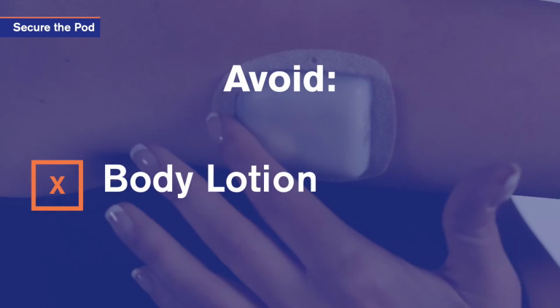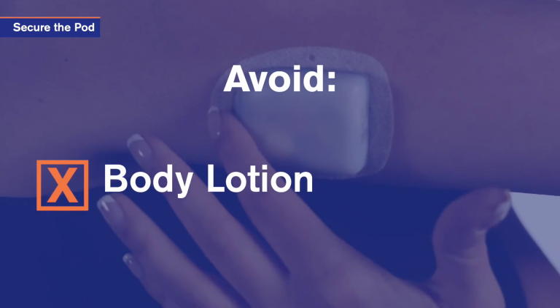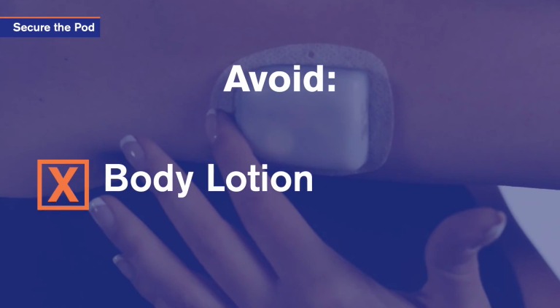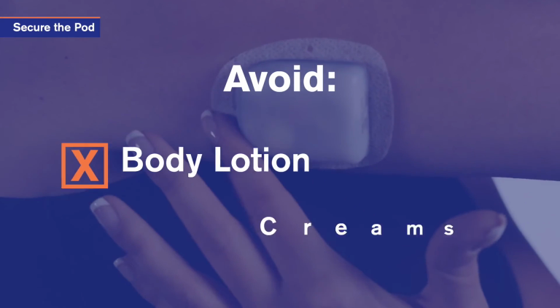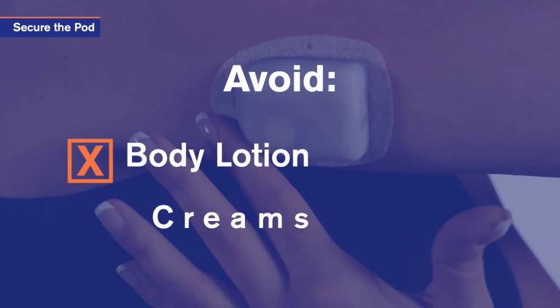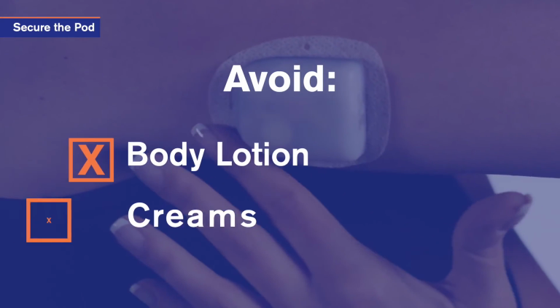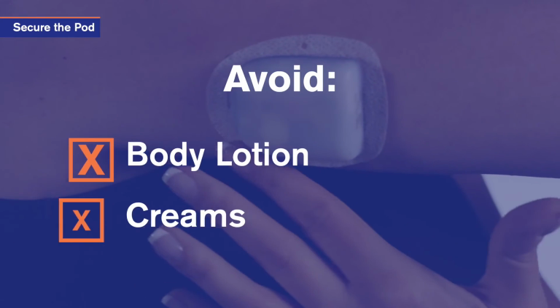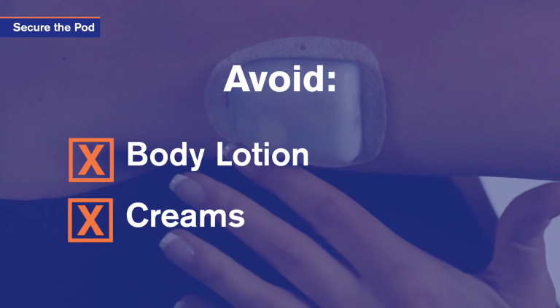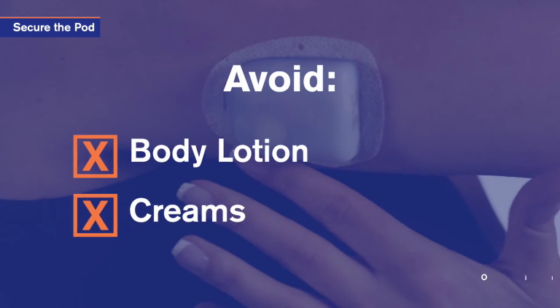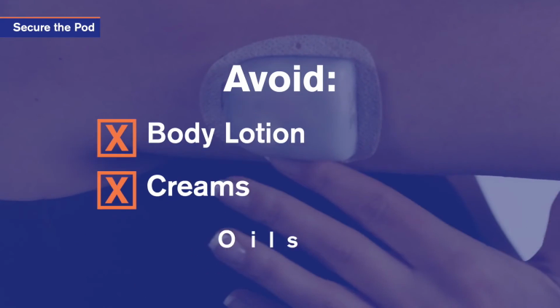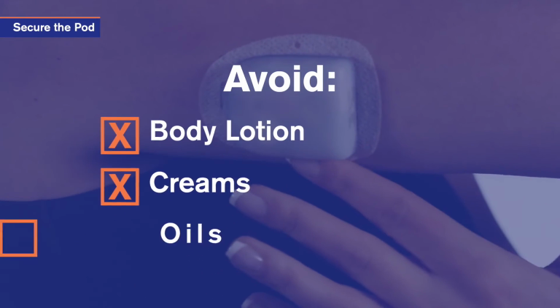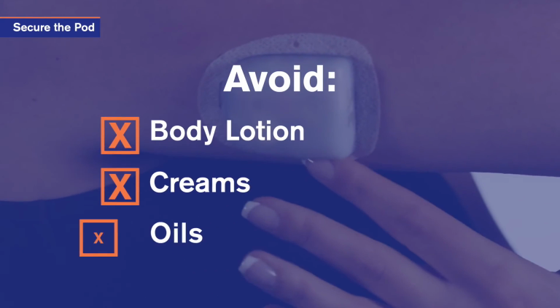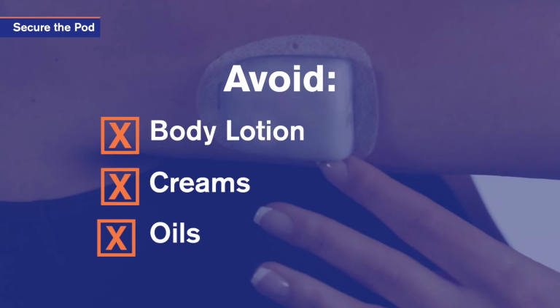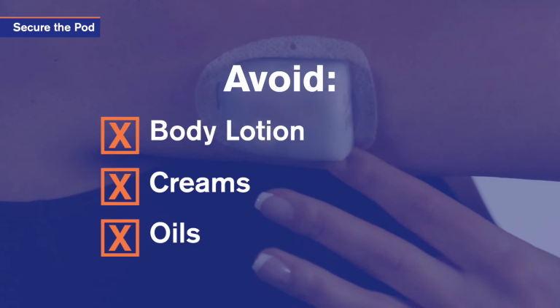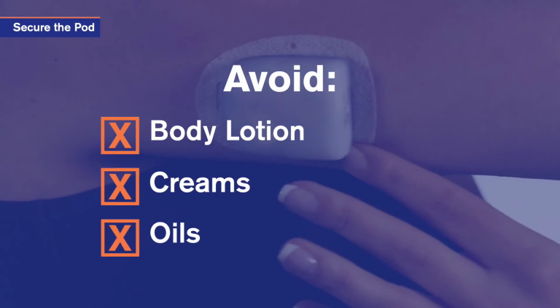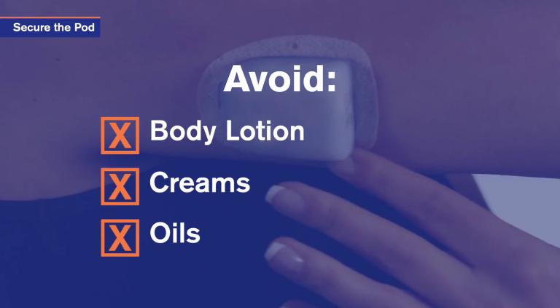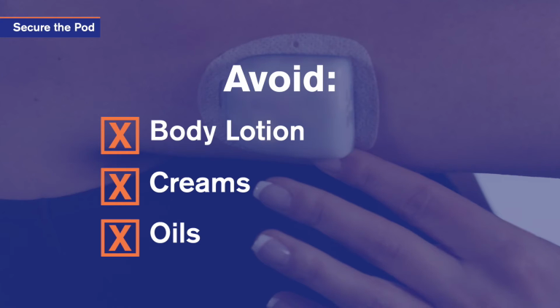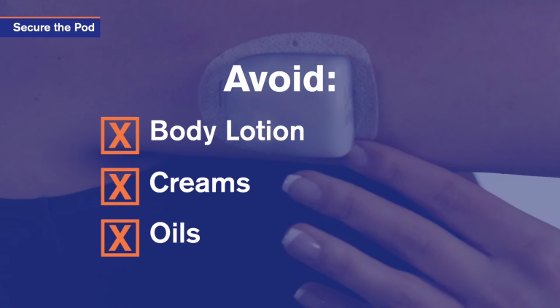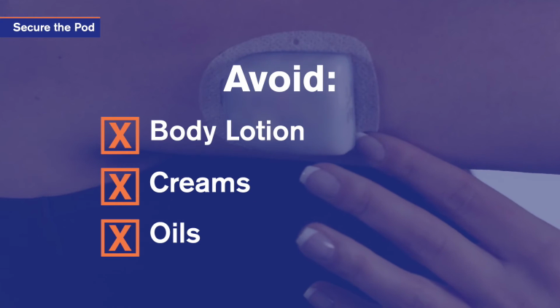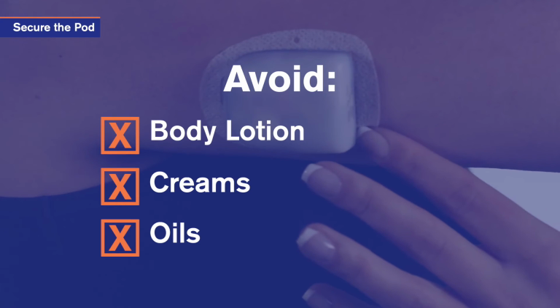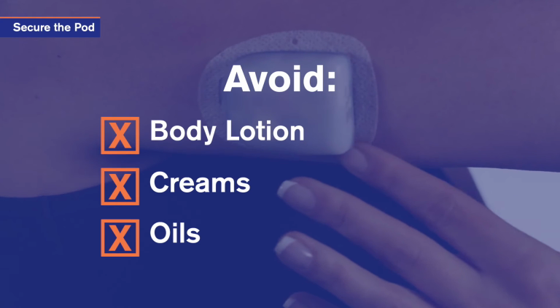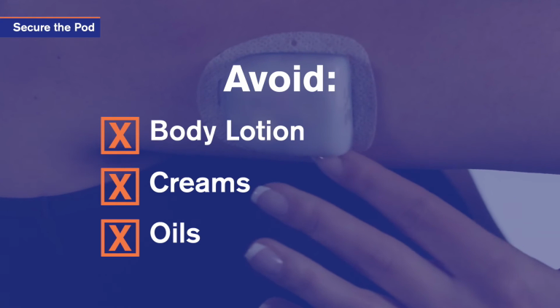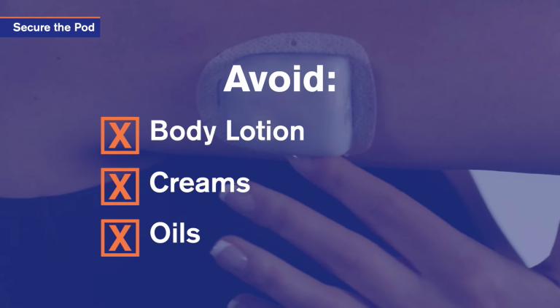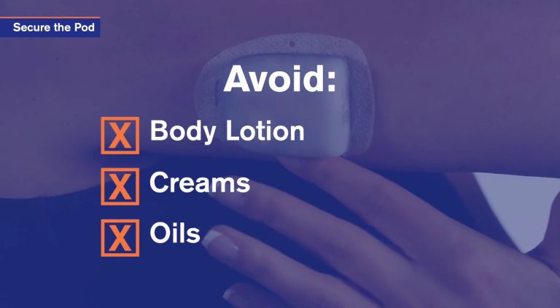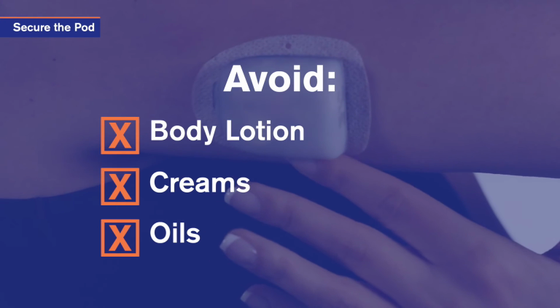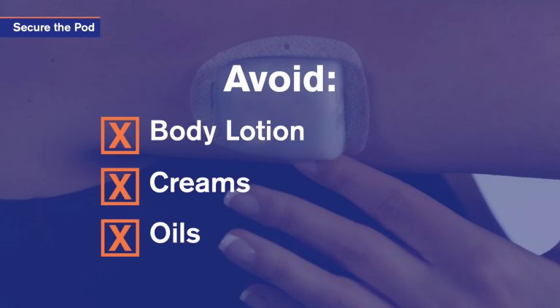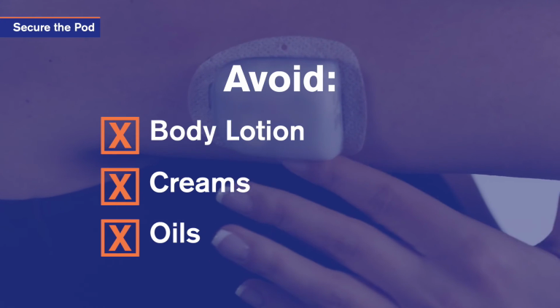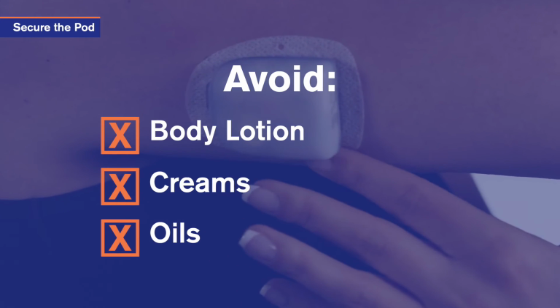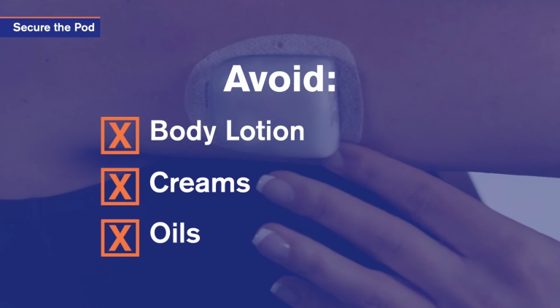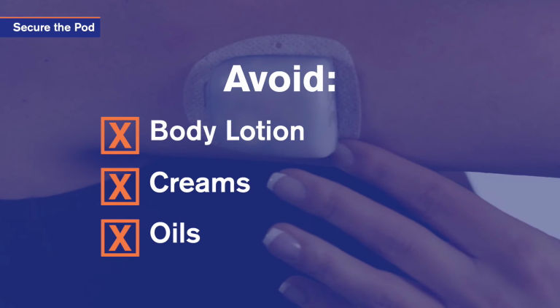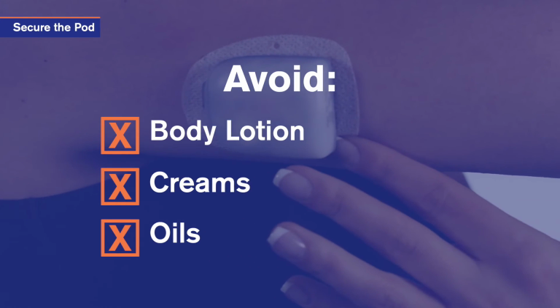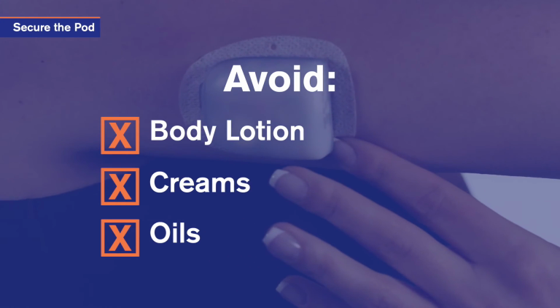Avoid getting body lotion, creams or oils near the infusion site, as these products may loosen the adhesive.